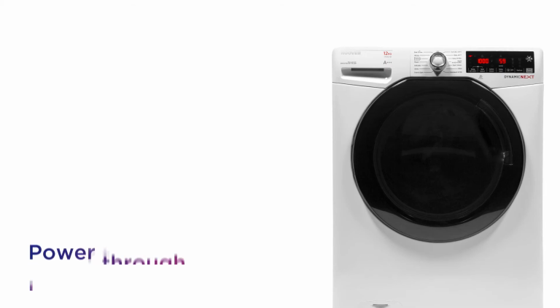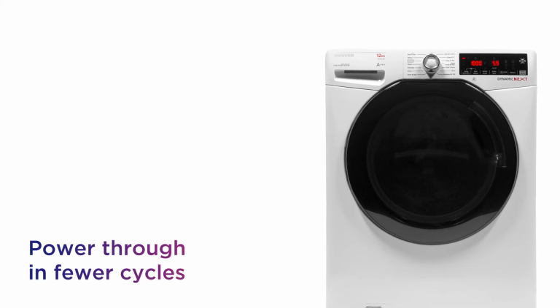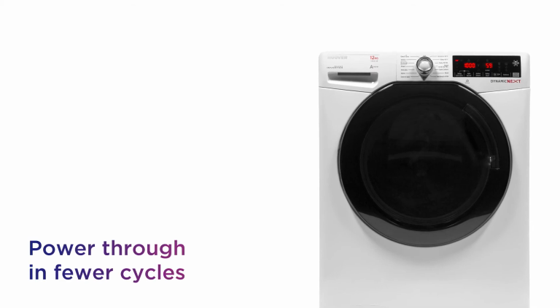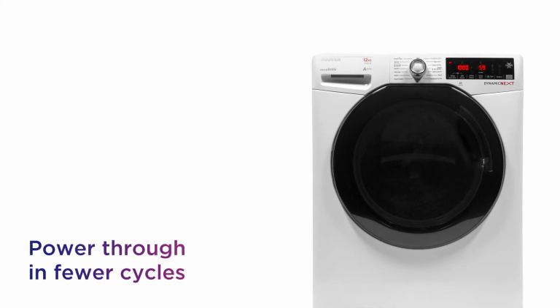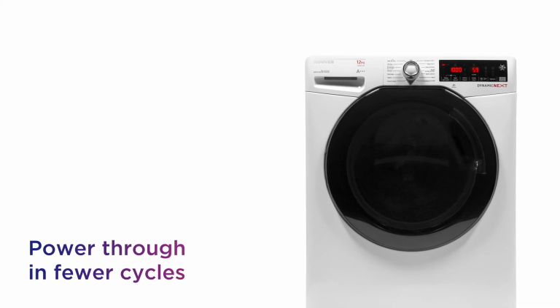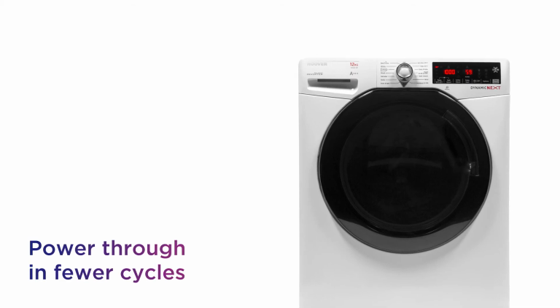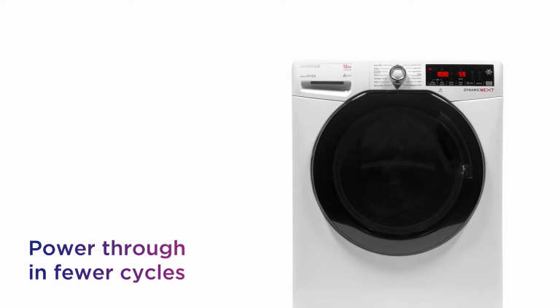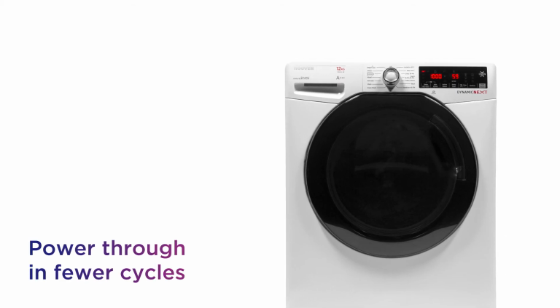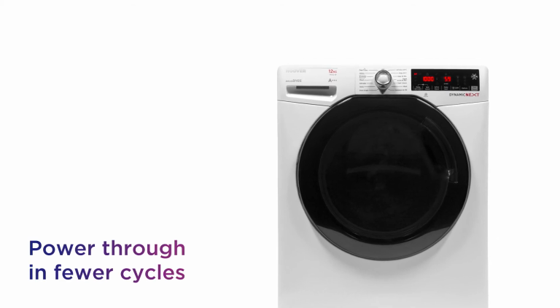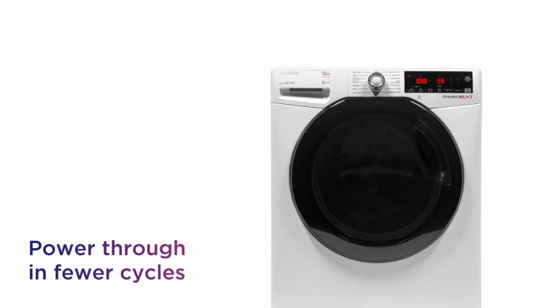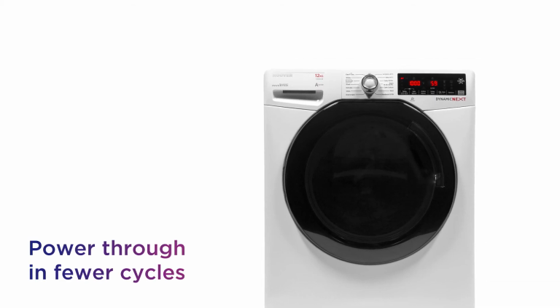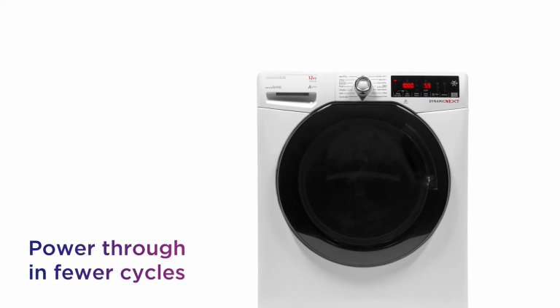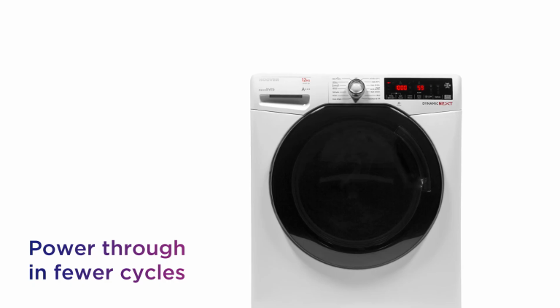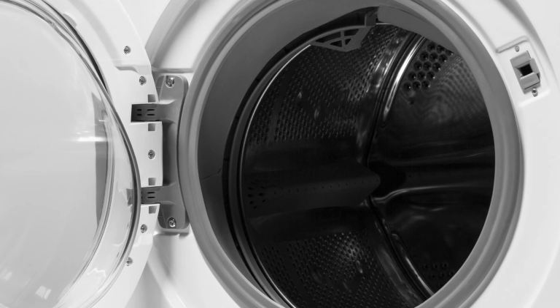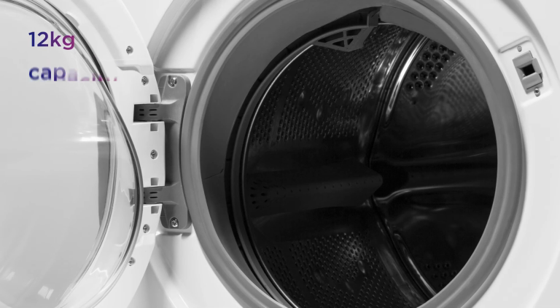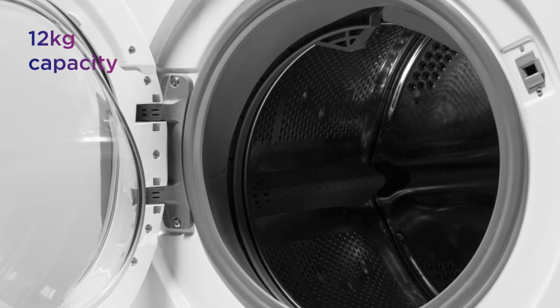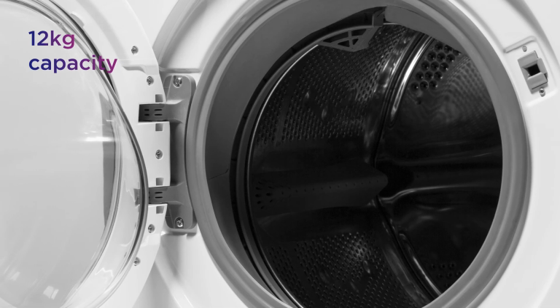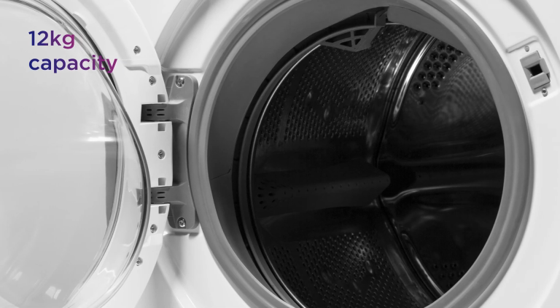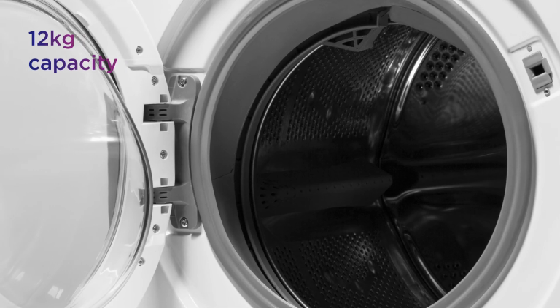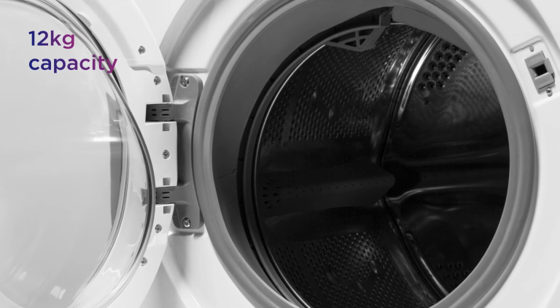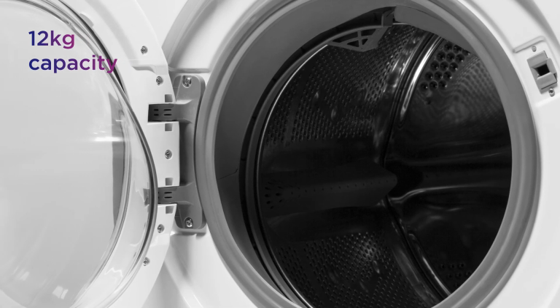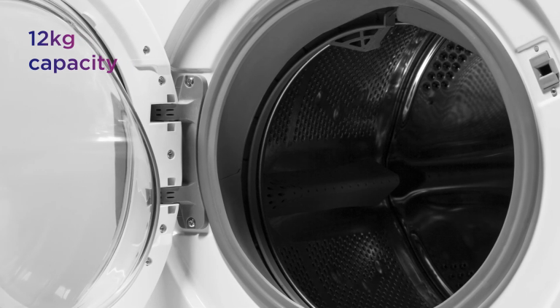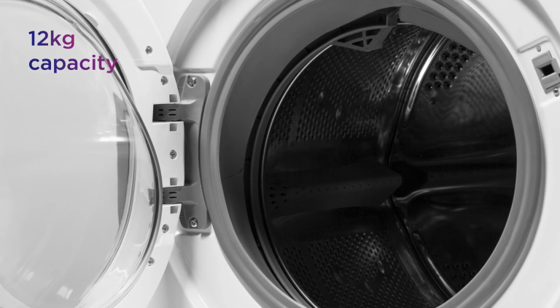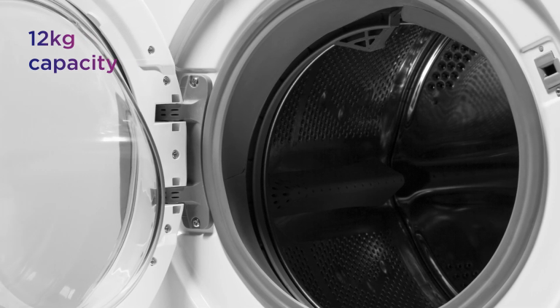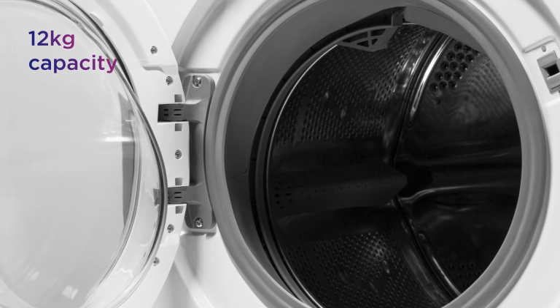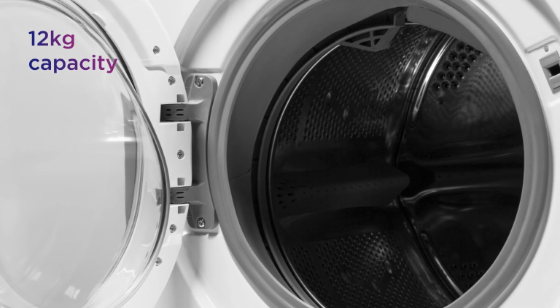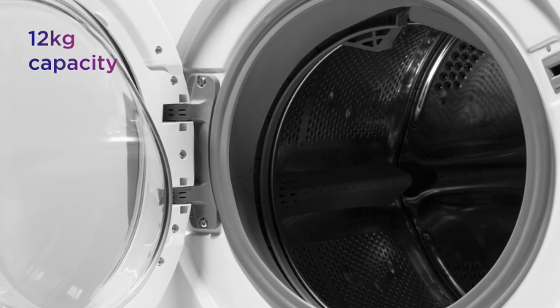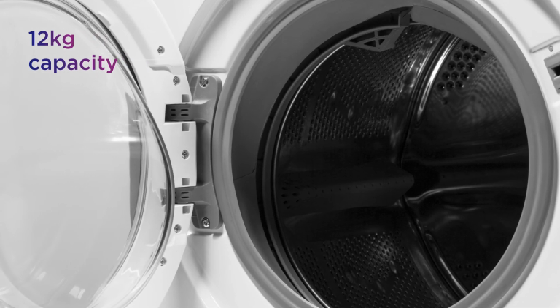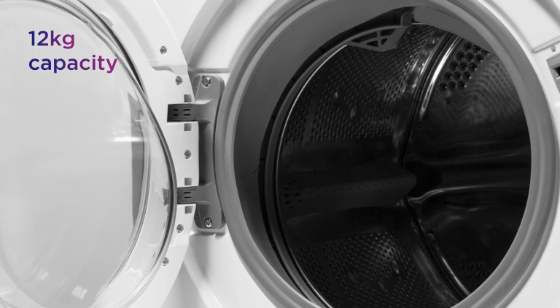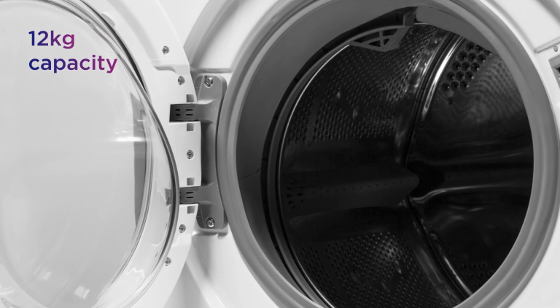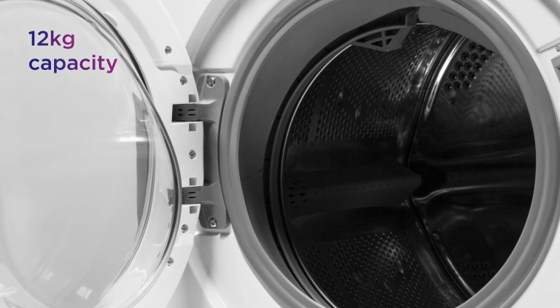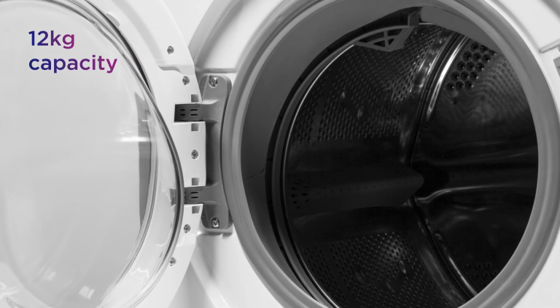Power through the family's washing in fewer cycles, saving time, effort and money with the spacious 12 kilogram capacity.